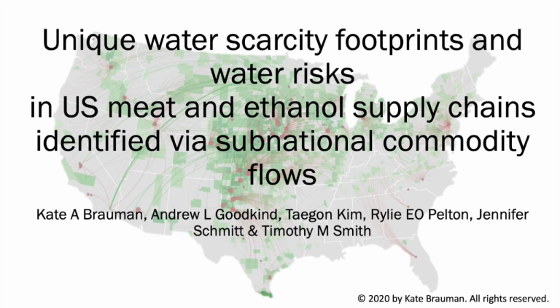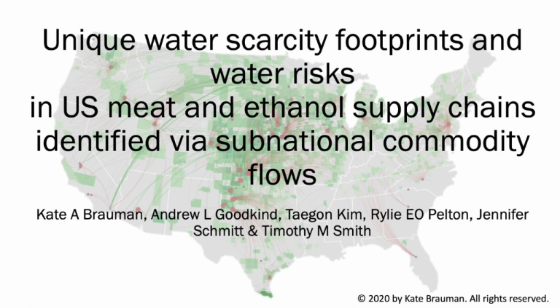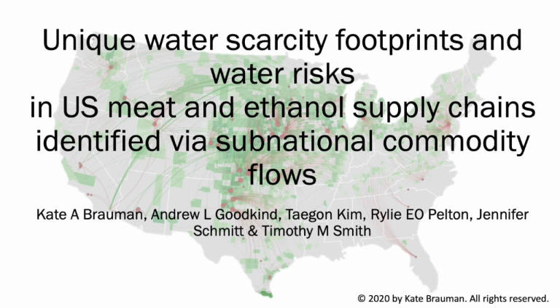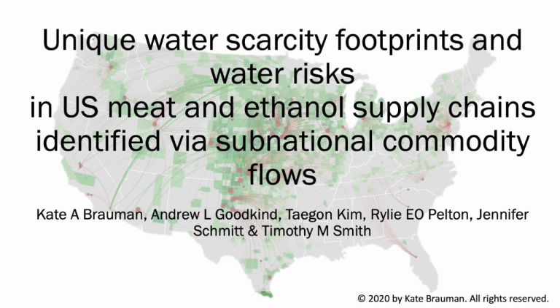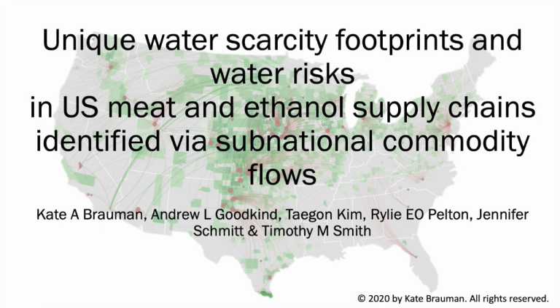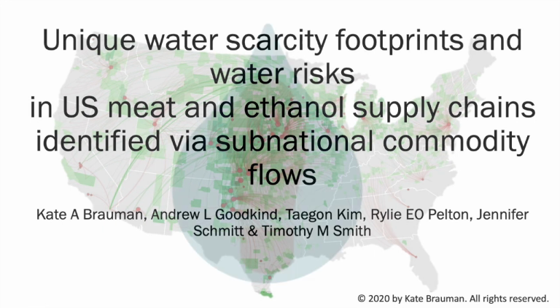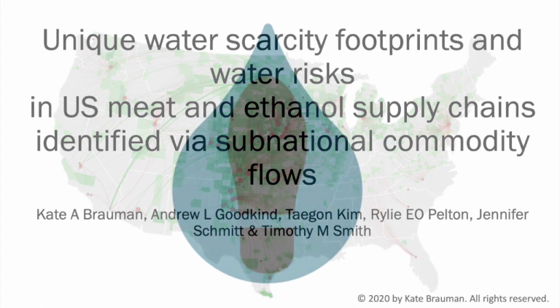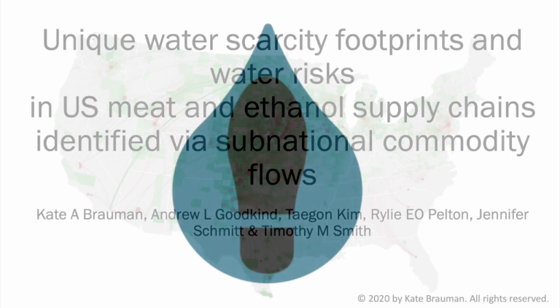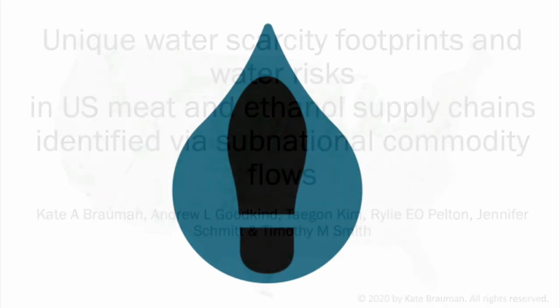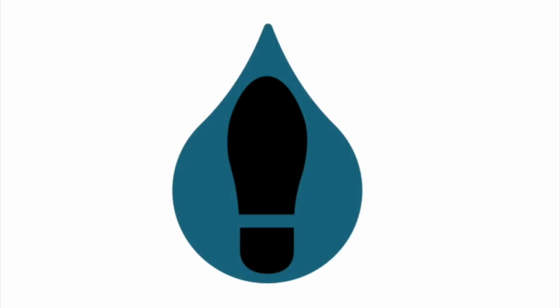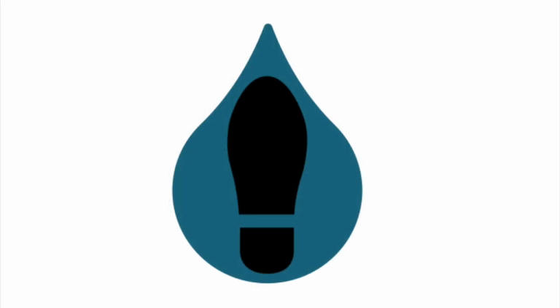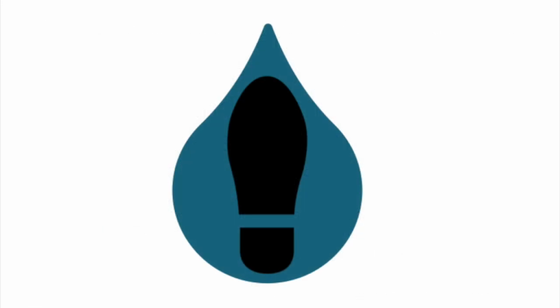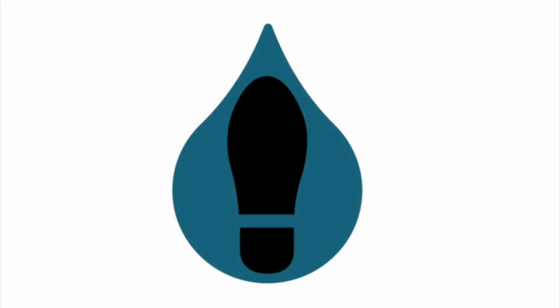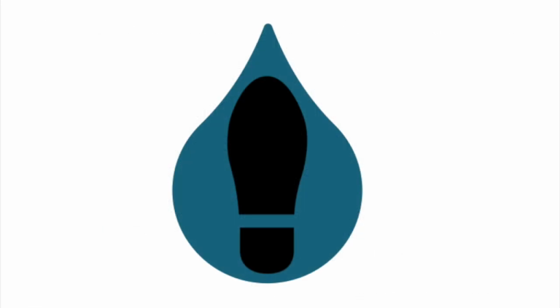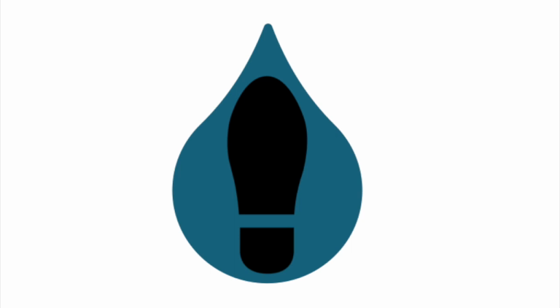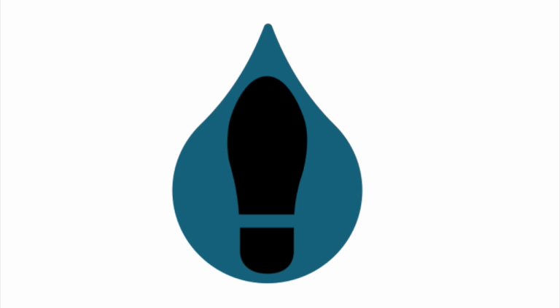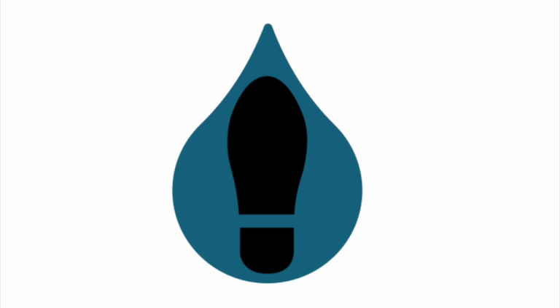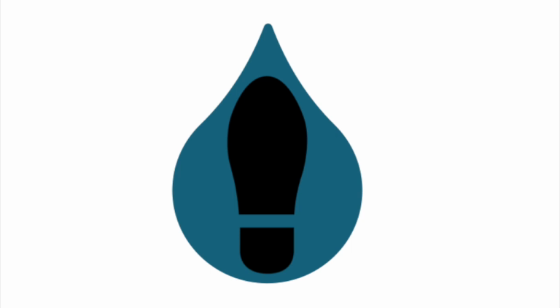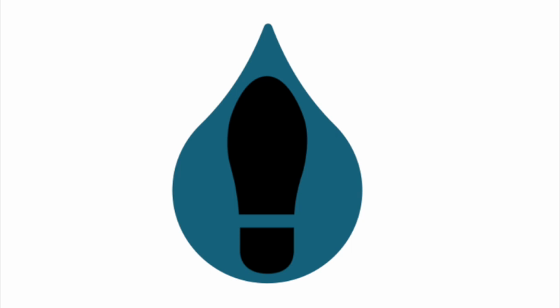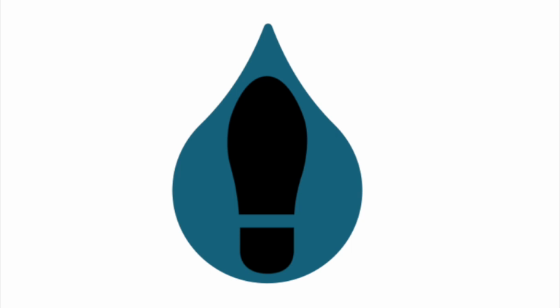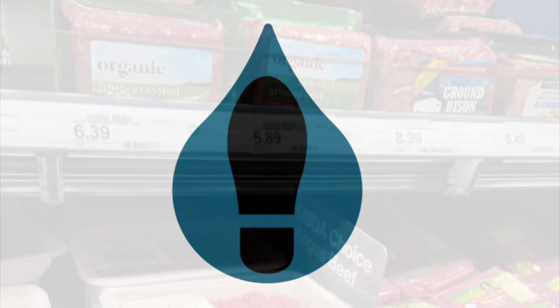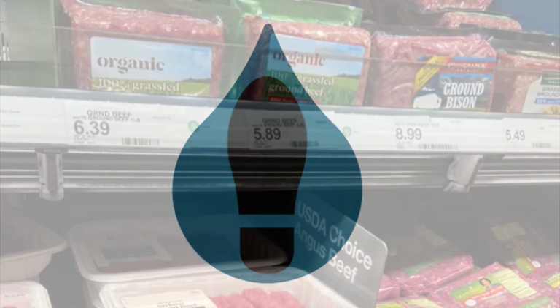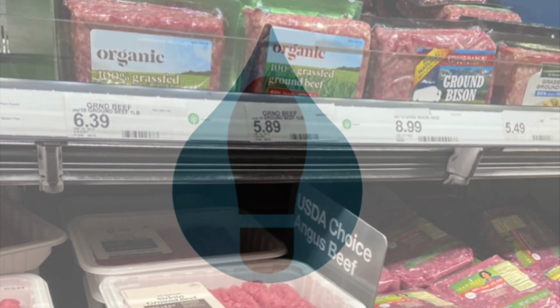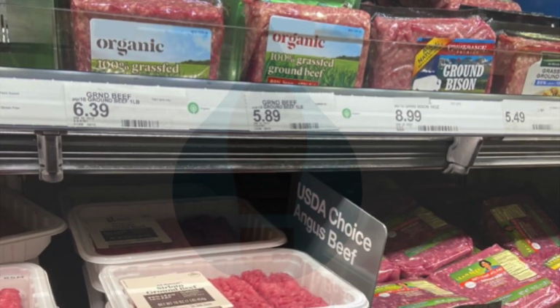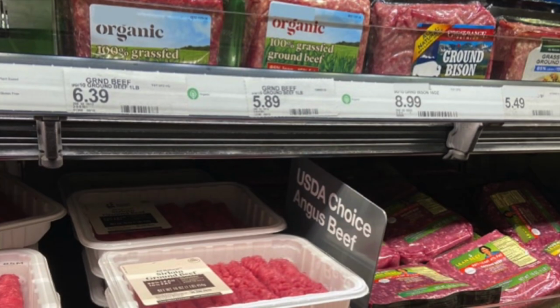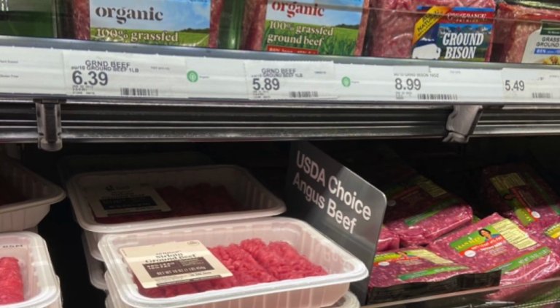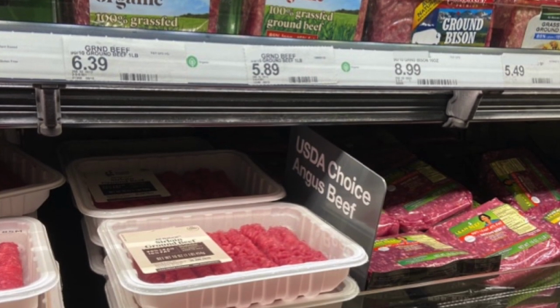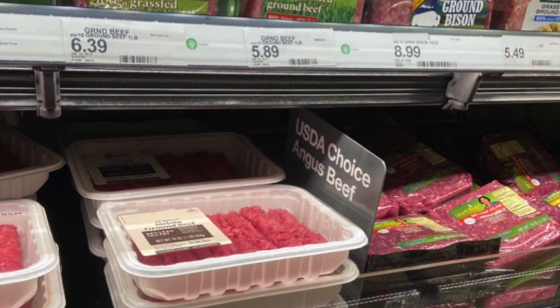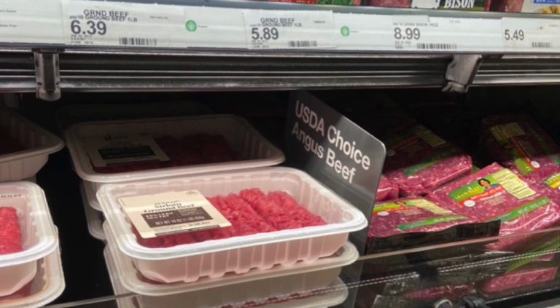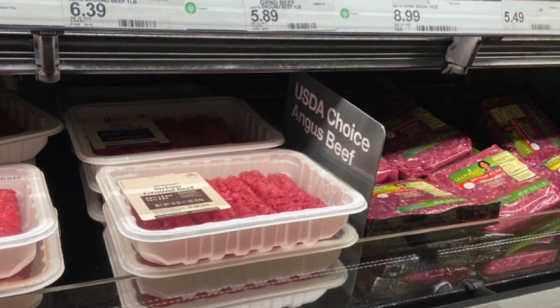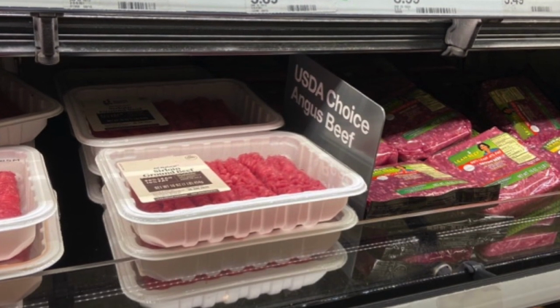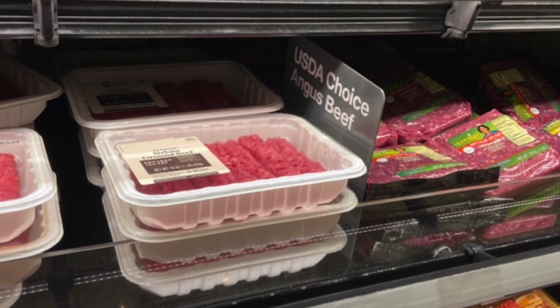A water footprint — it's shorthand for all the water that went into growing your food. And if that food's meat, that means a lot of water.